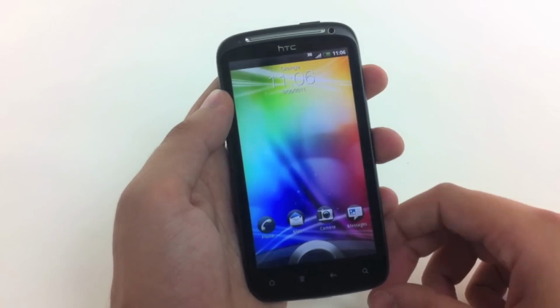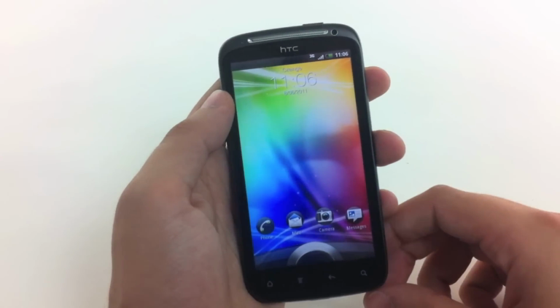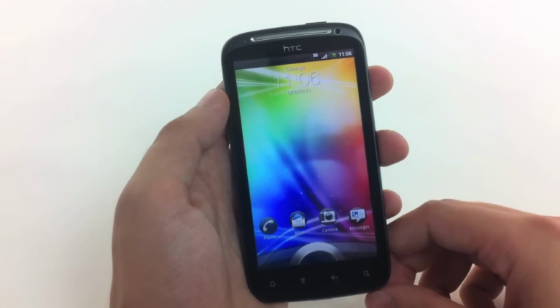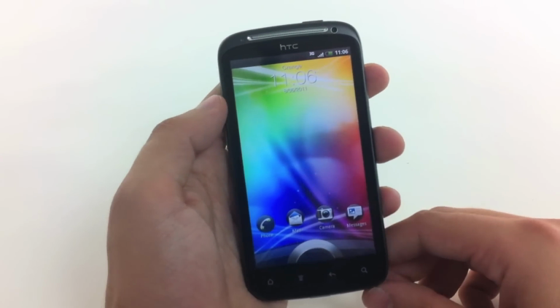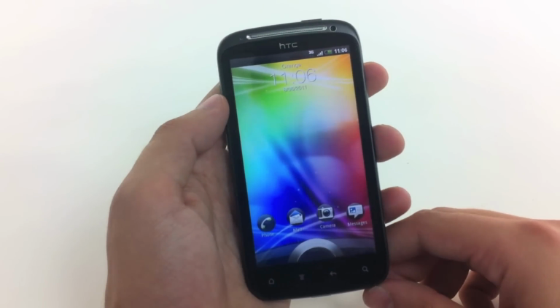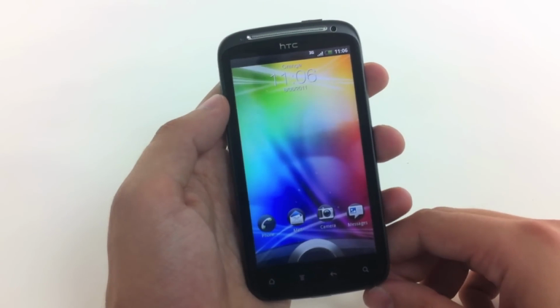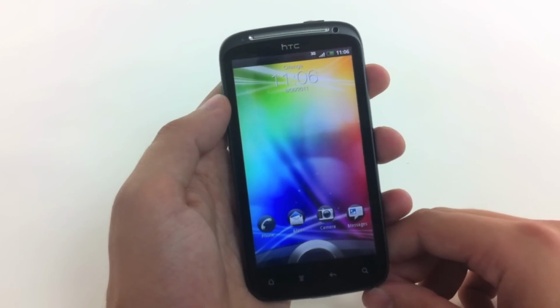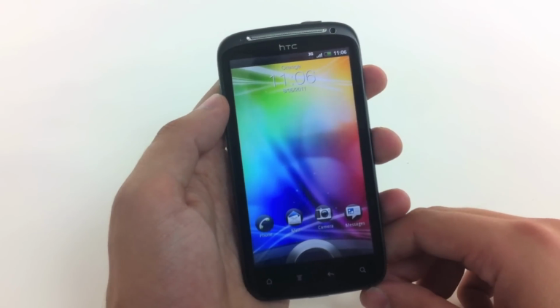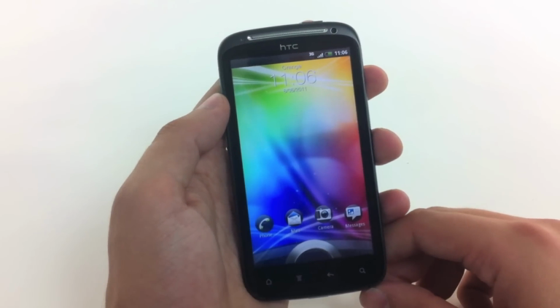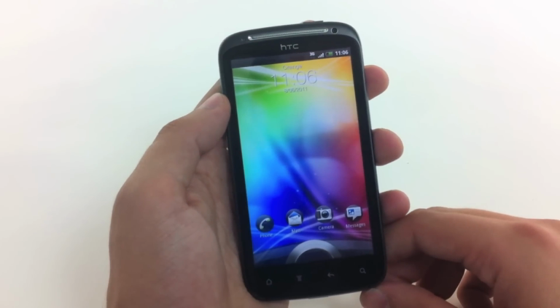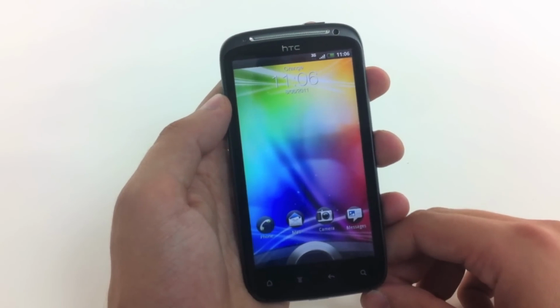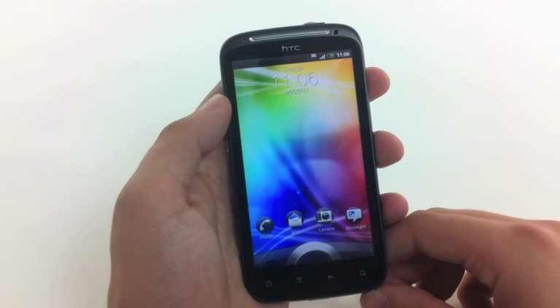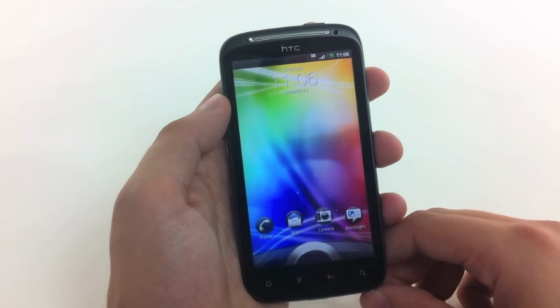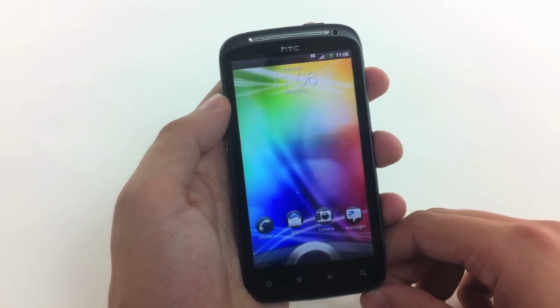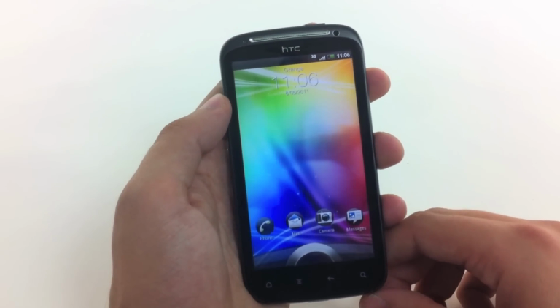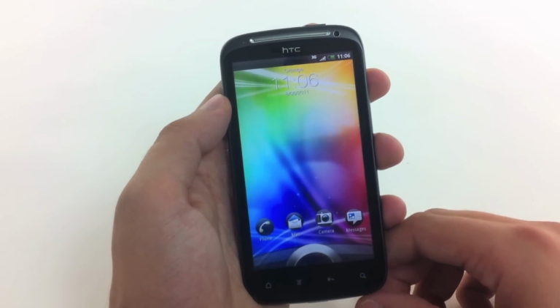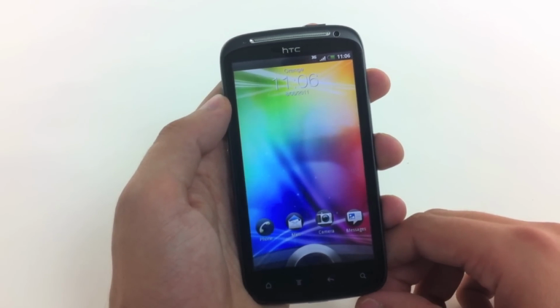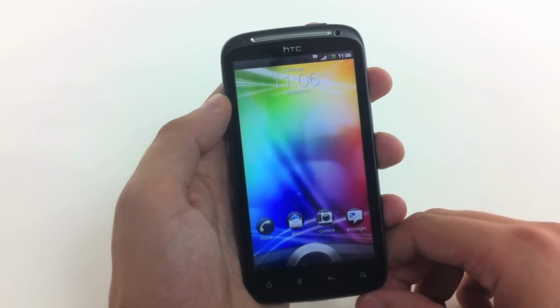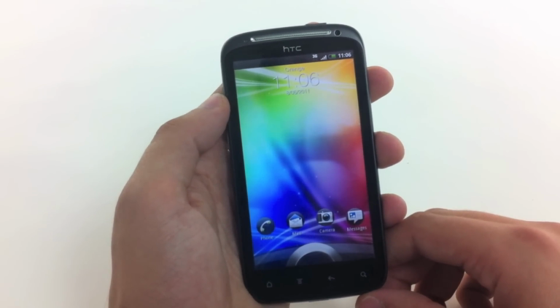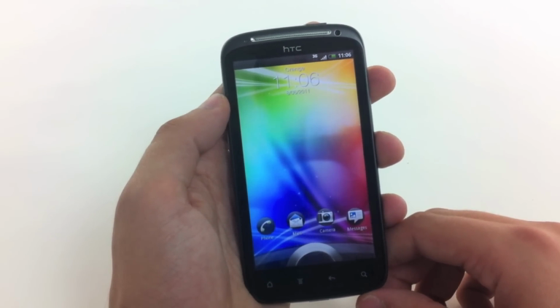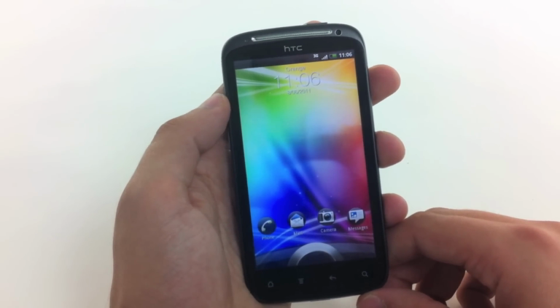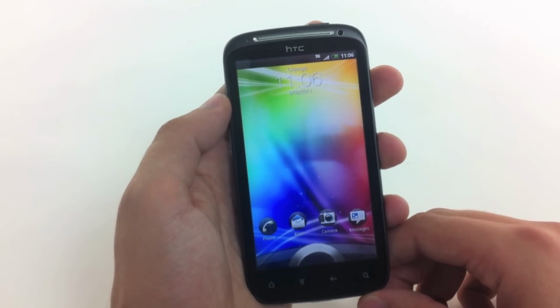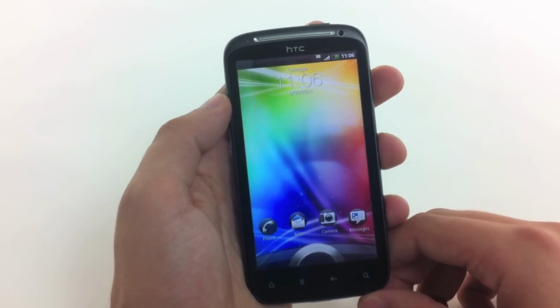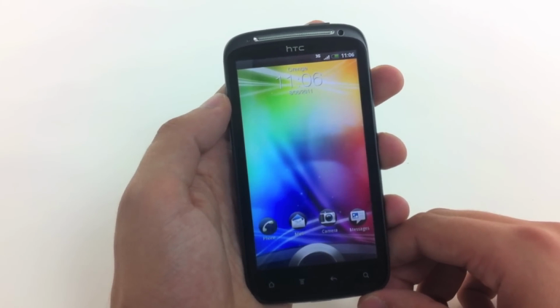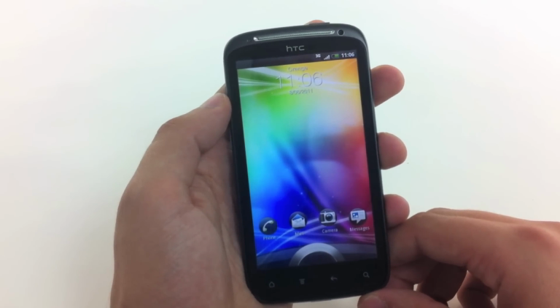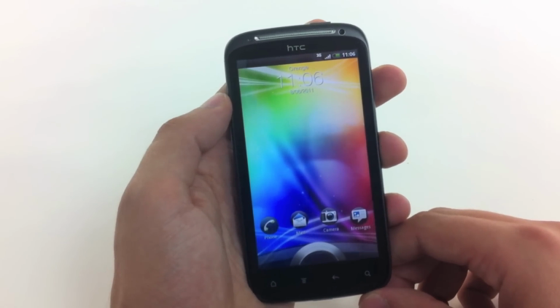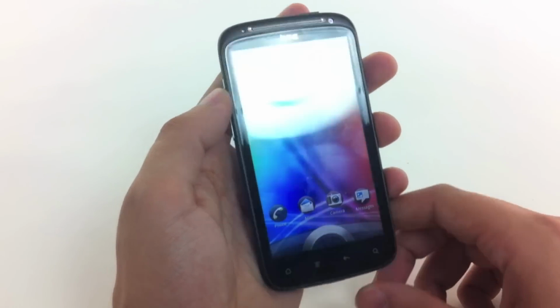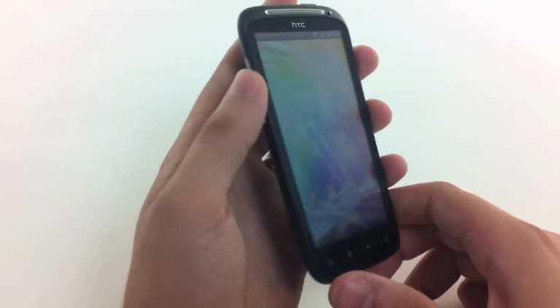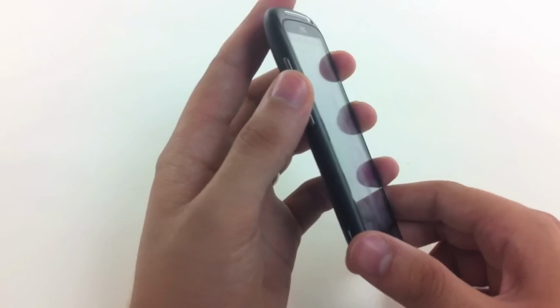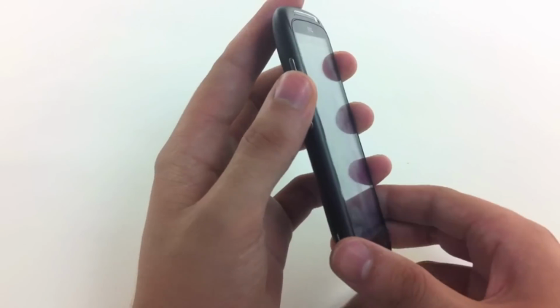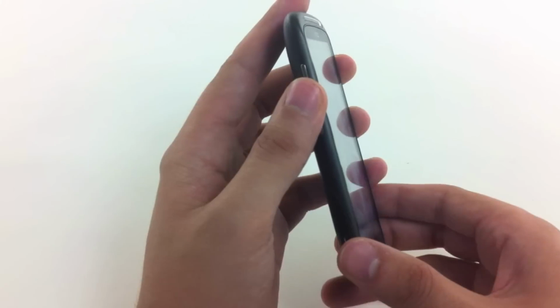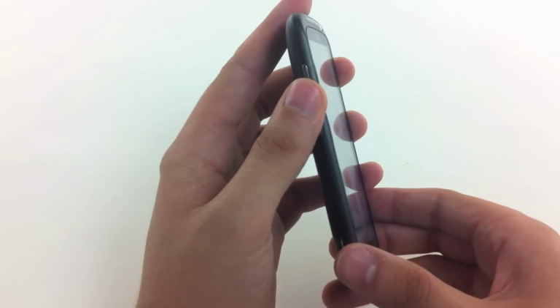Hi, this is James from mobiles.co.uk and today we have for you the HTC Sensation.